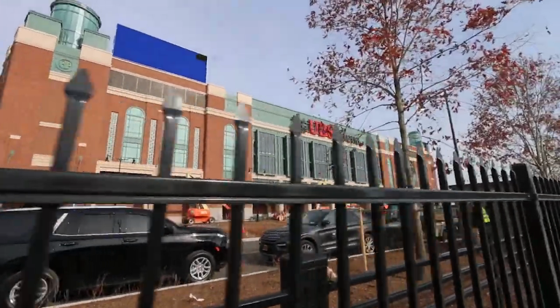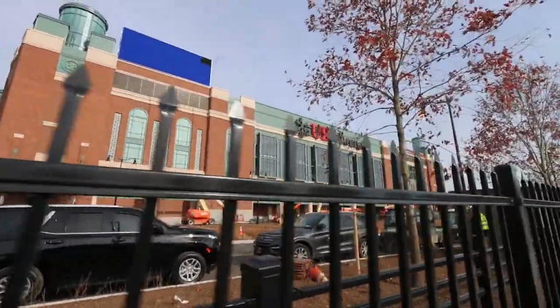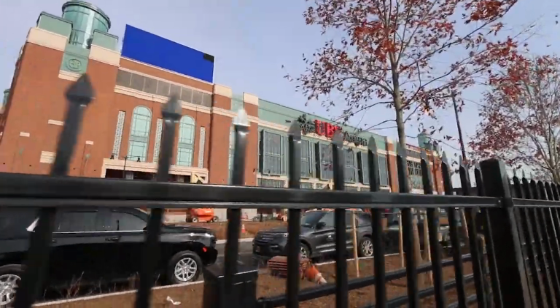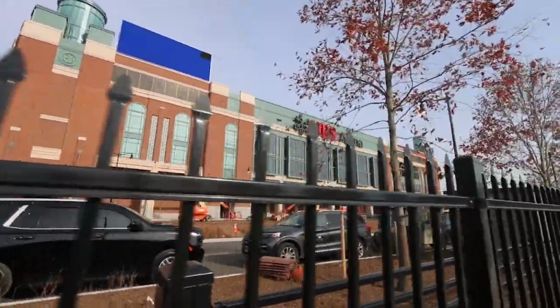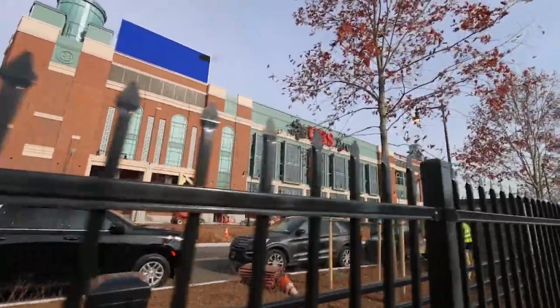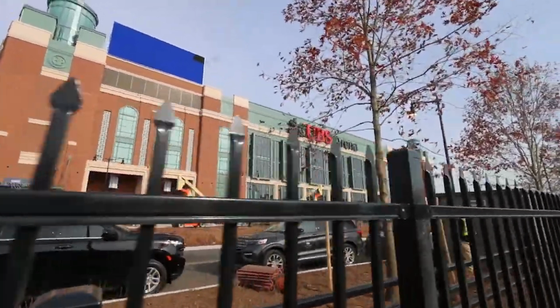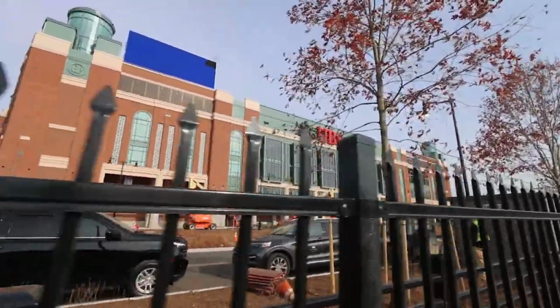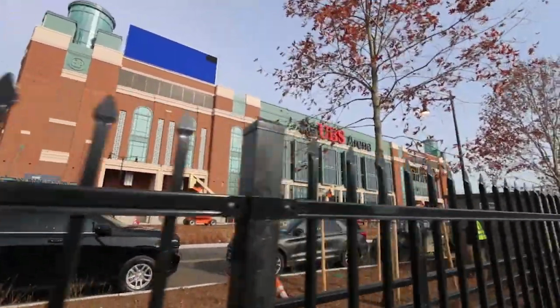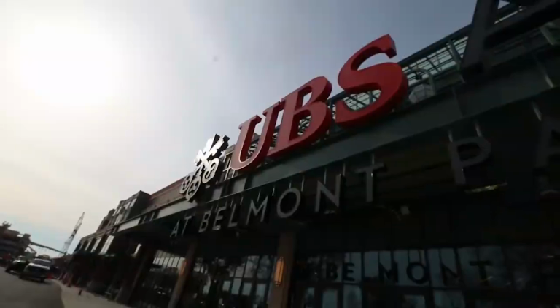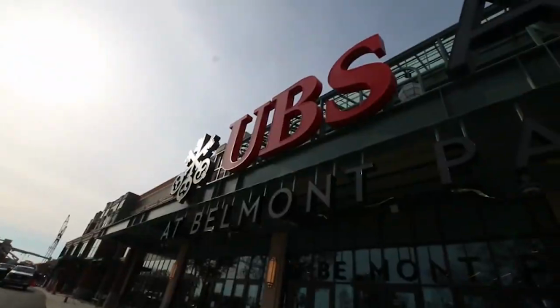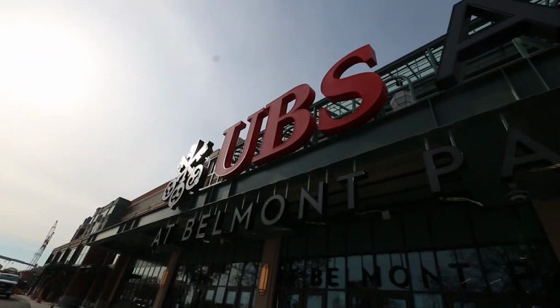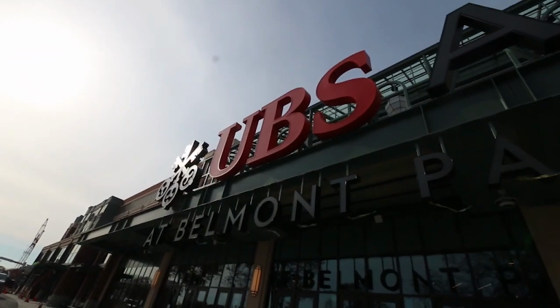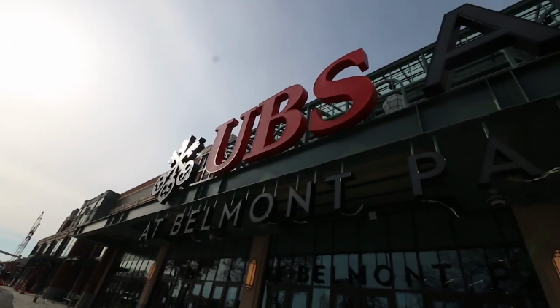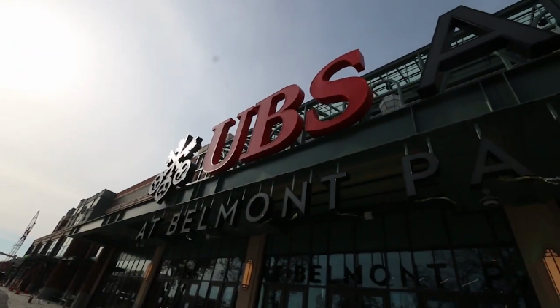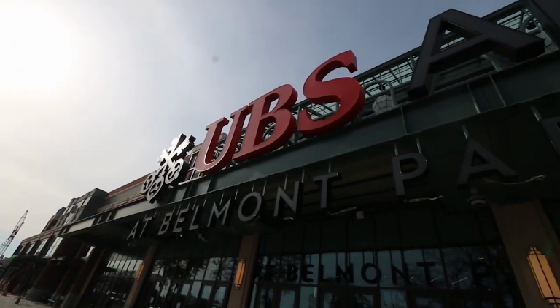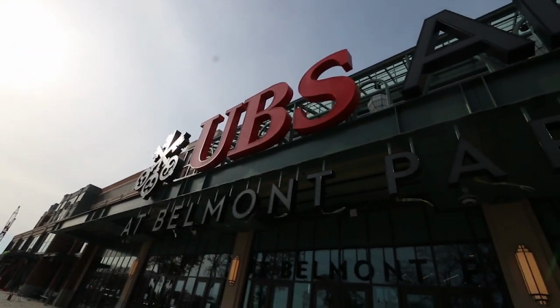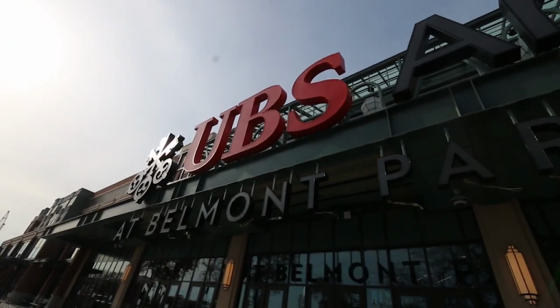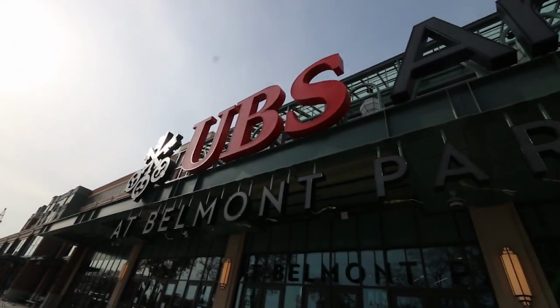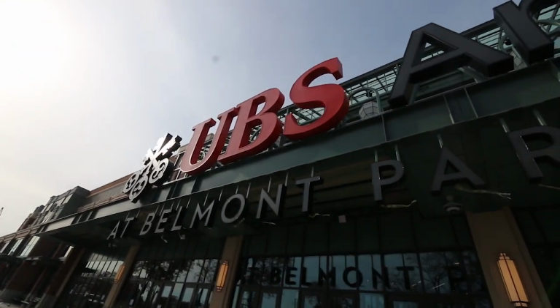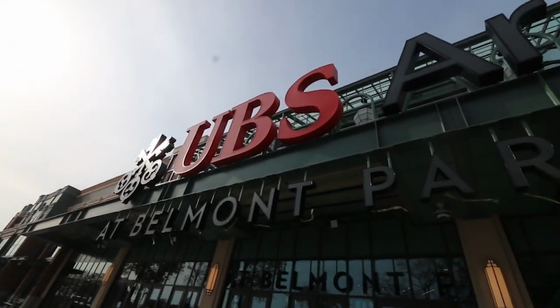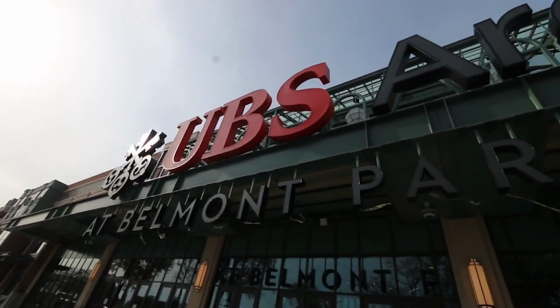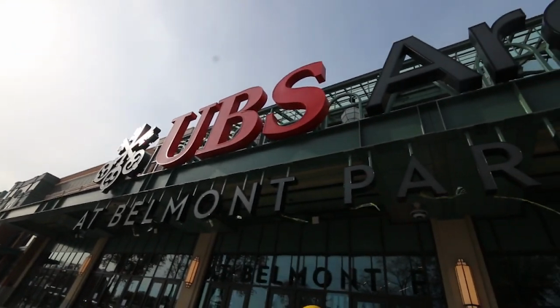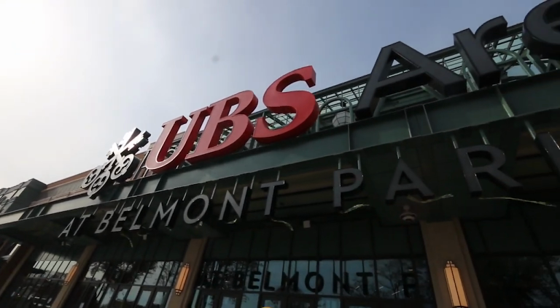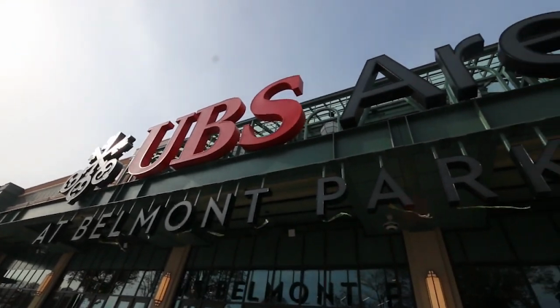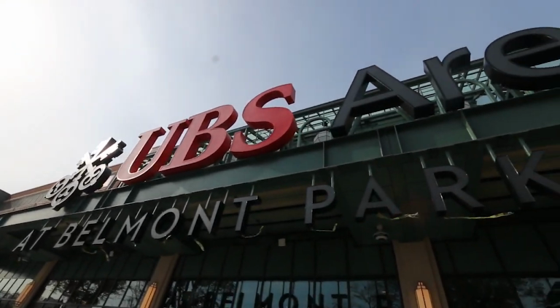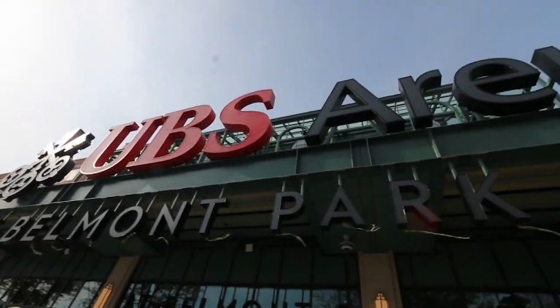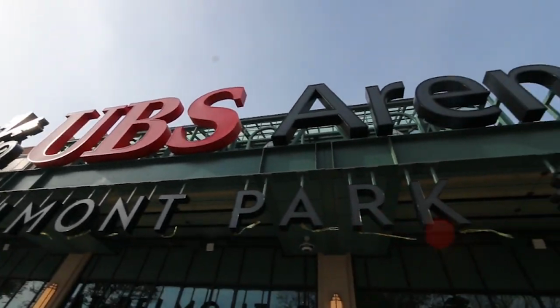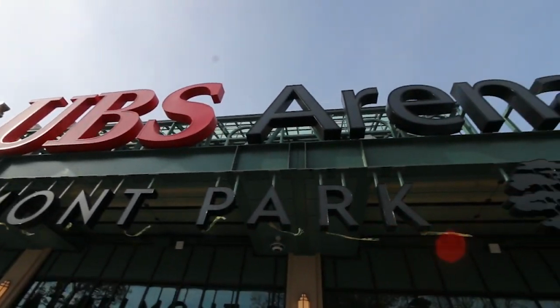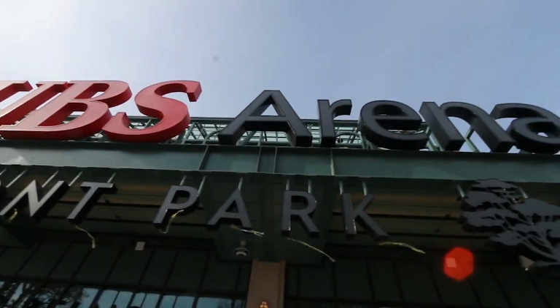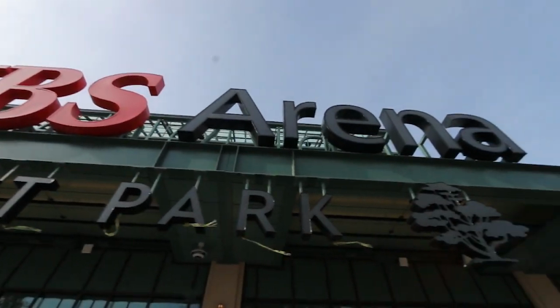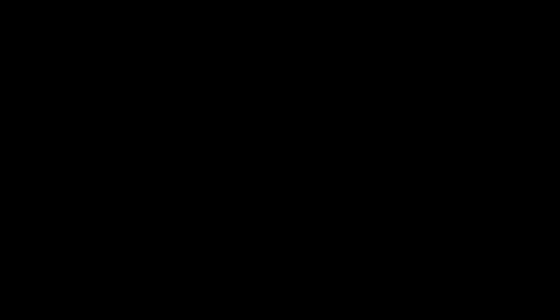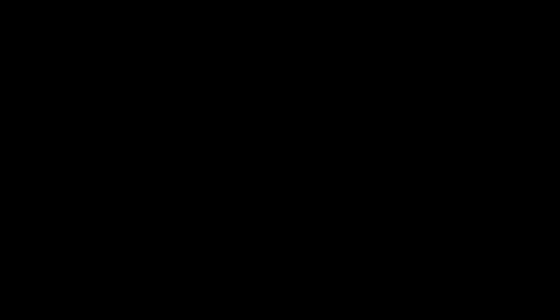The UBS Arena is the centerpiece of a $1.5 billion redevelopment at Belmont Park.